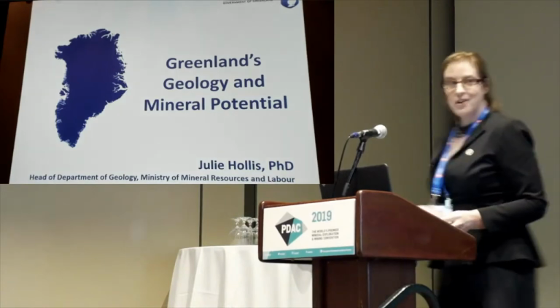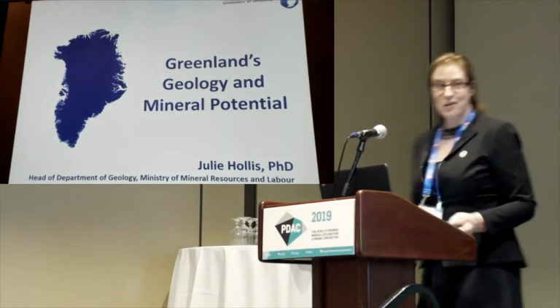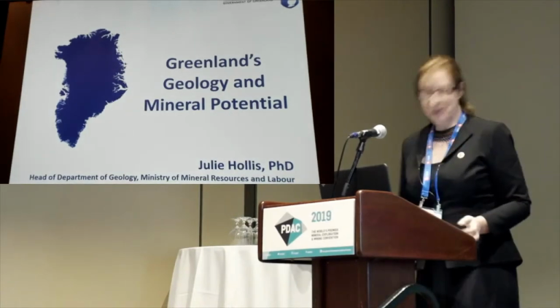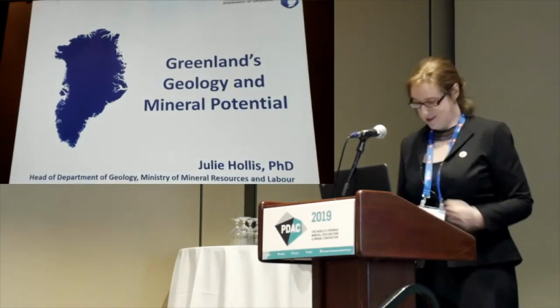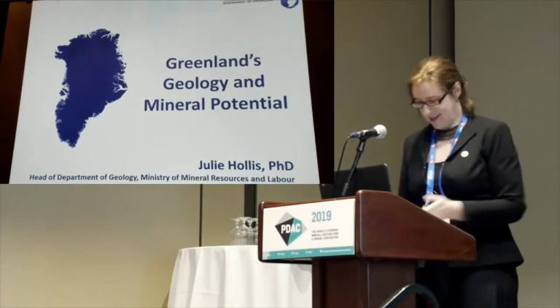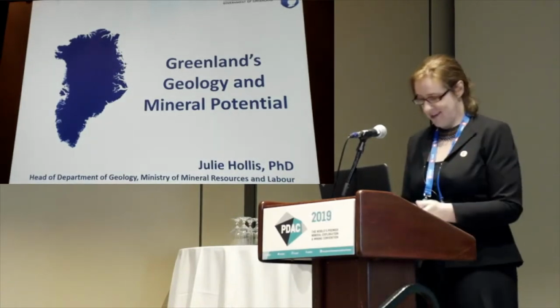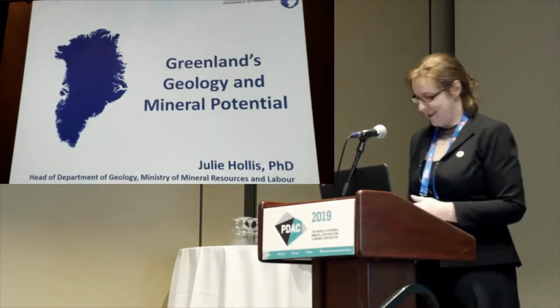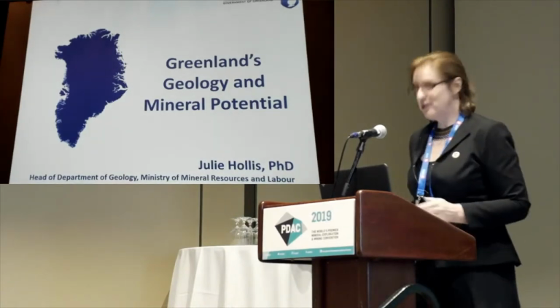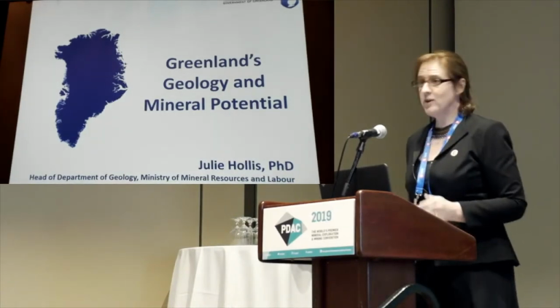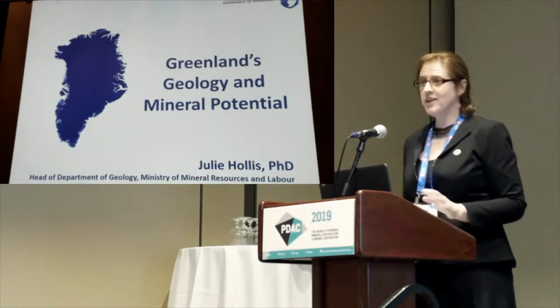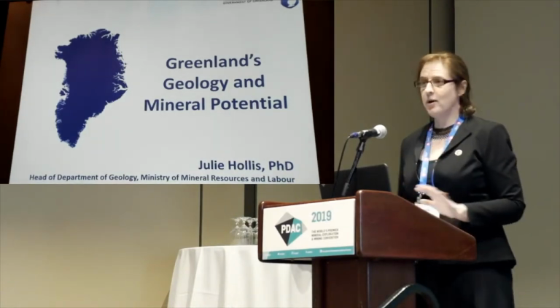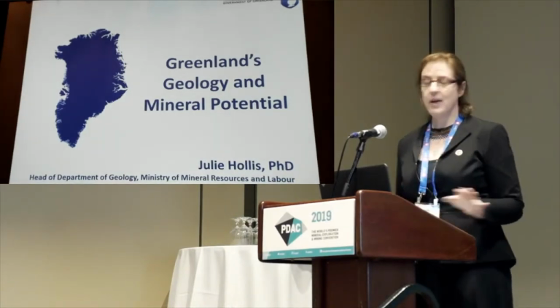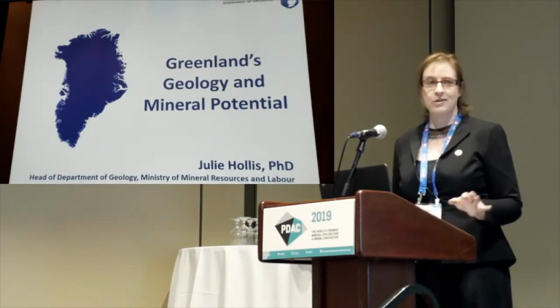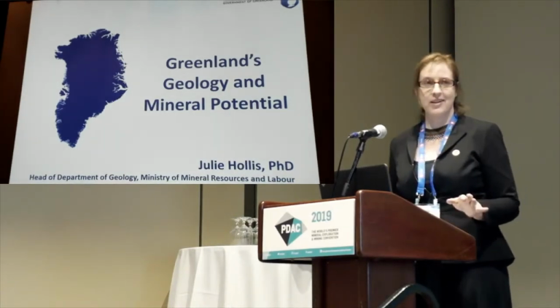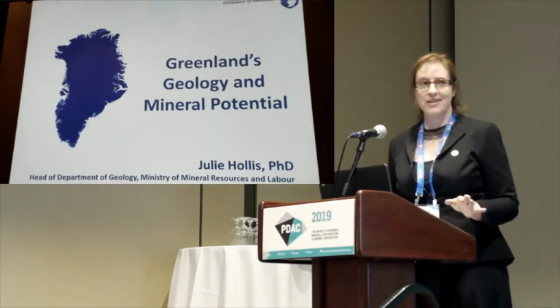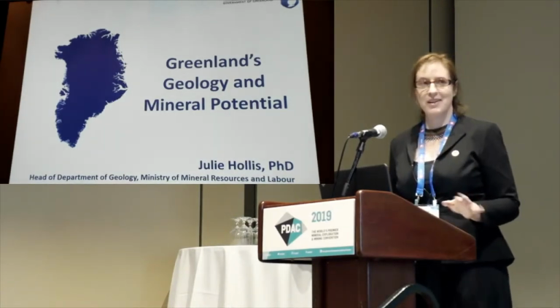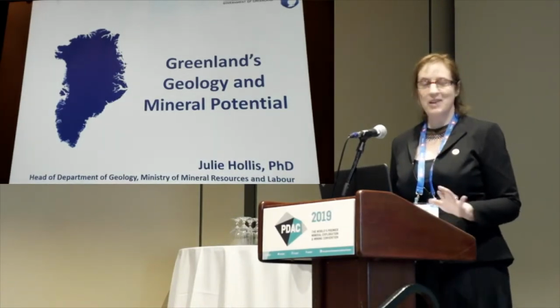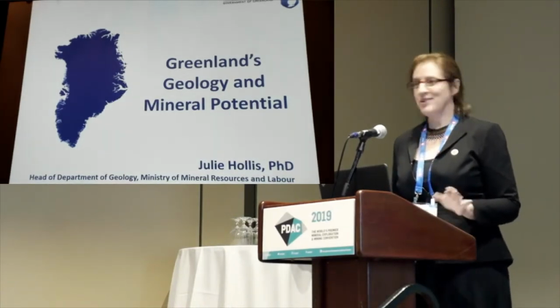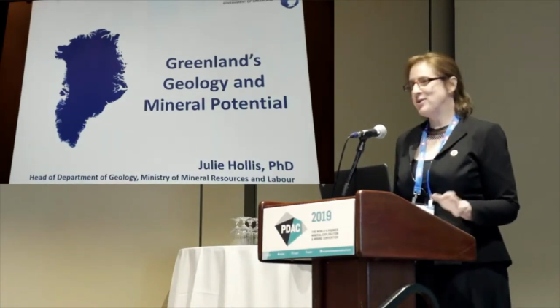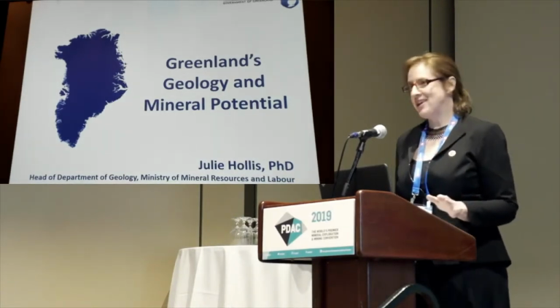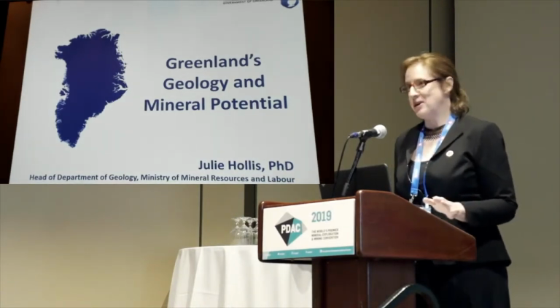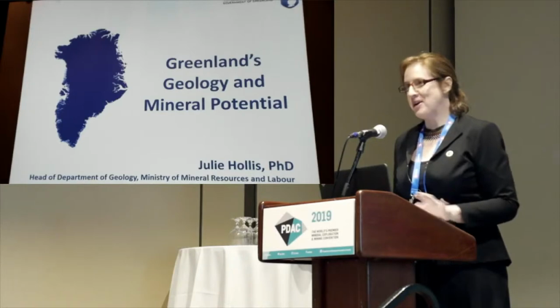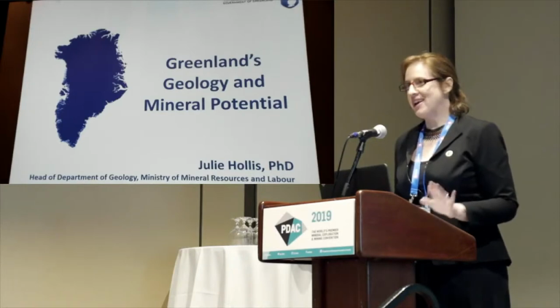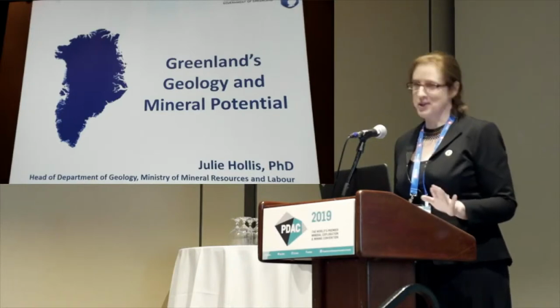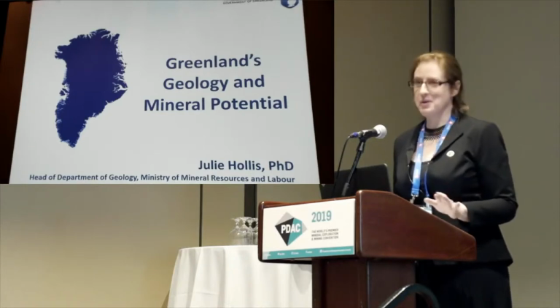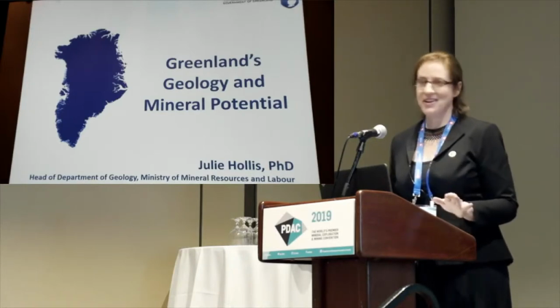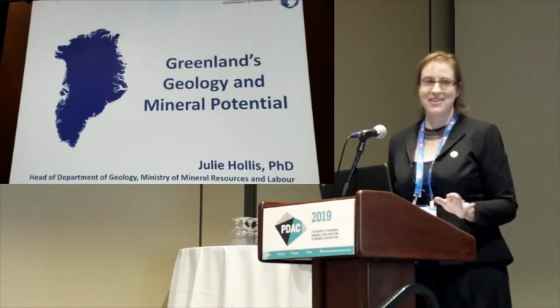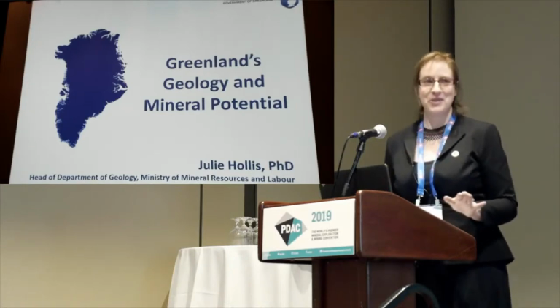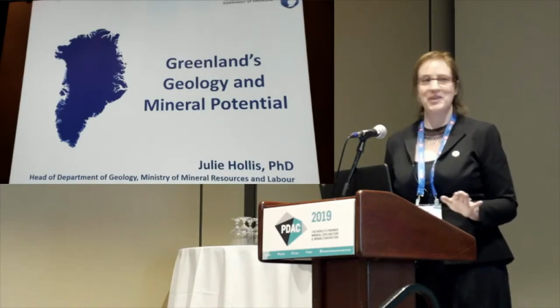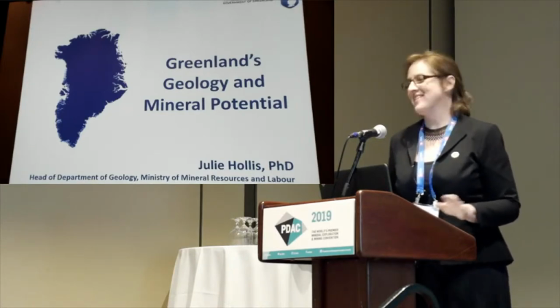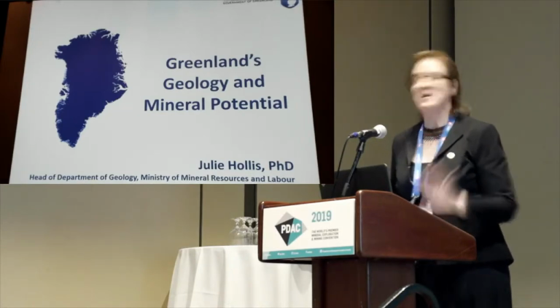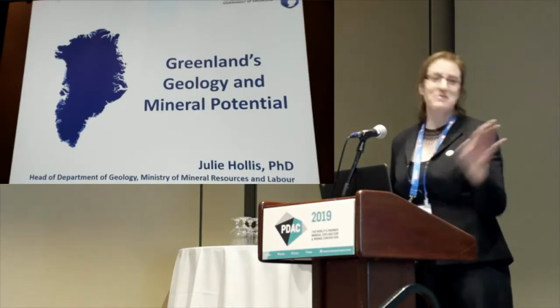Thank you very much, Anna. And if you're wondering how I packed all that in since 2009, I actually got my PhD in 2000.